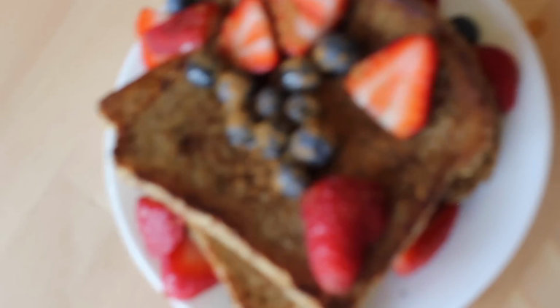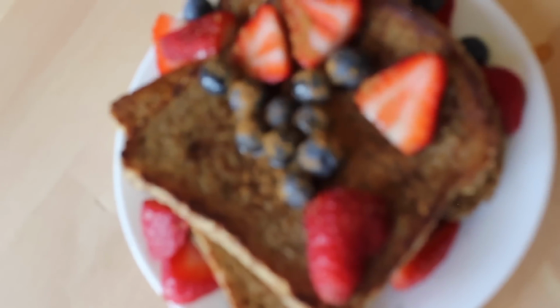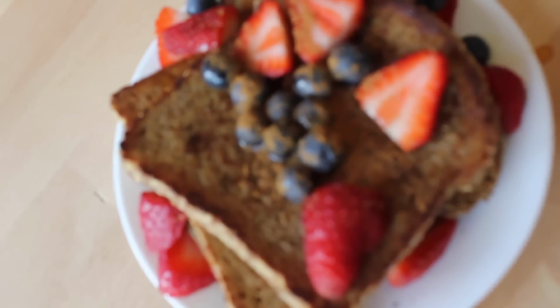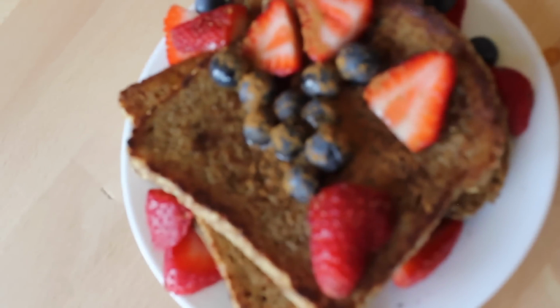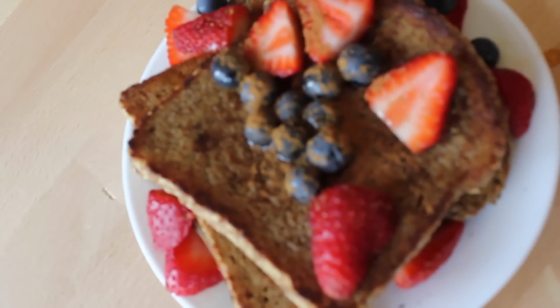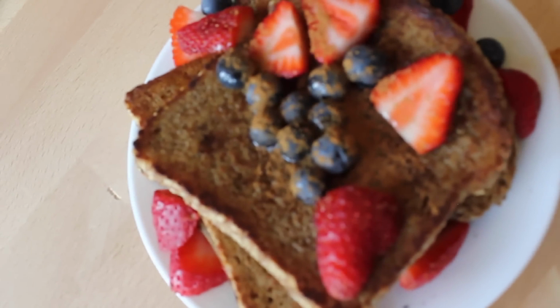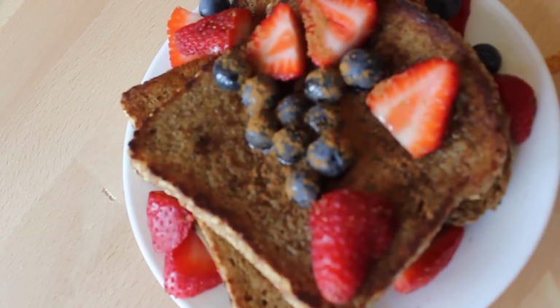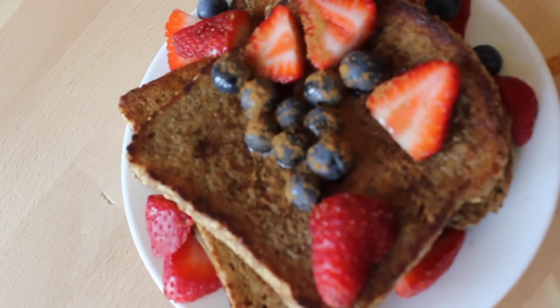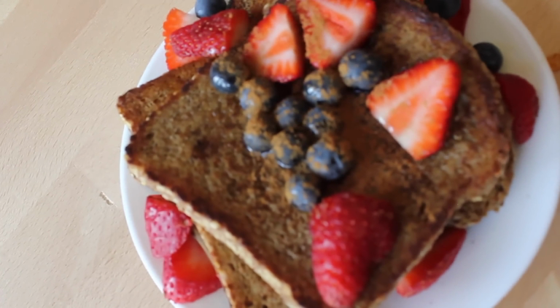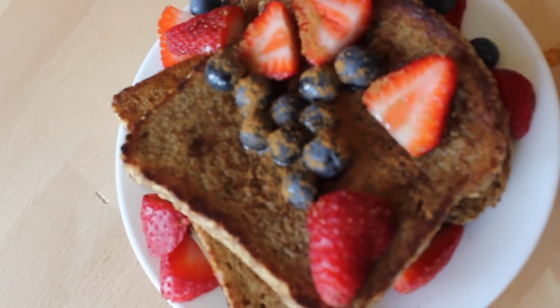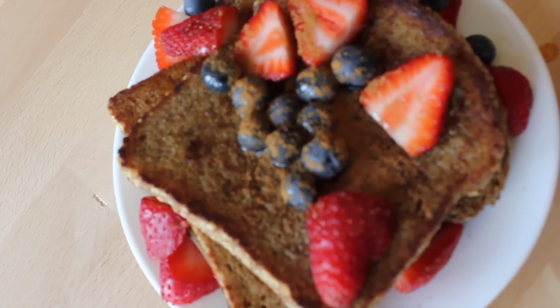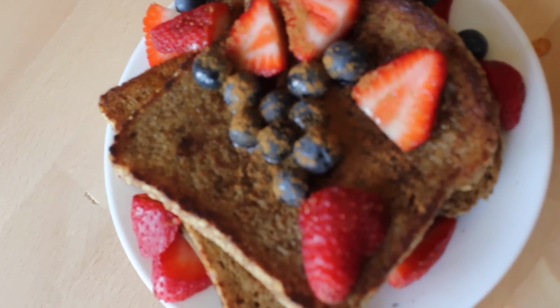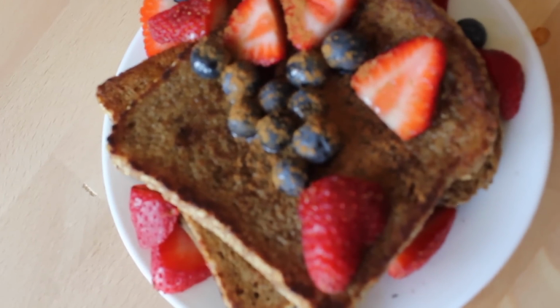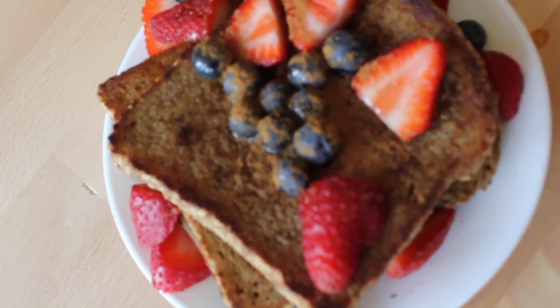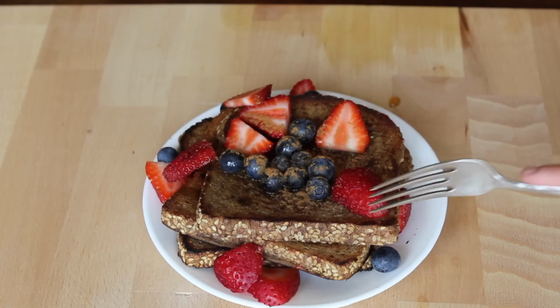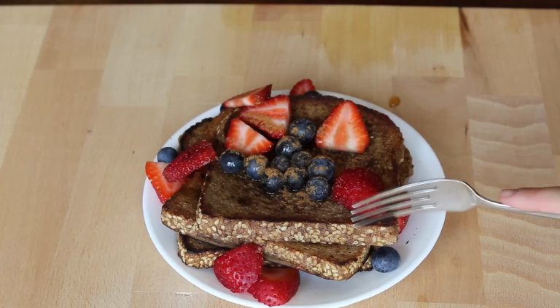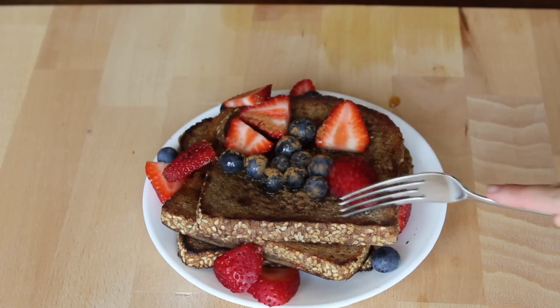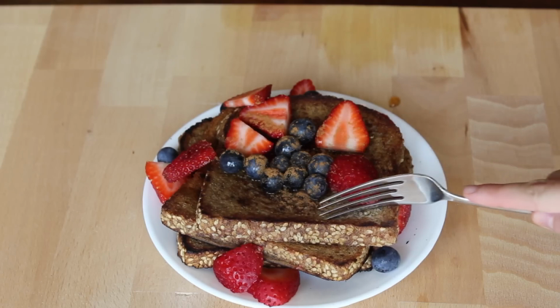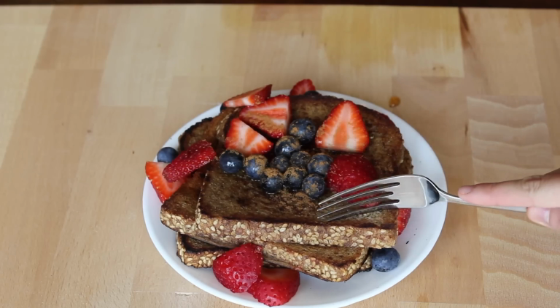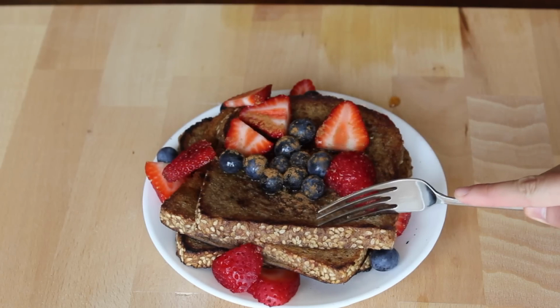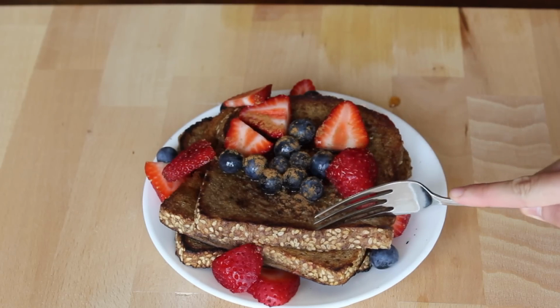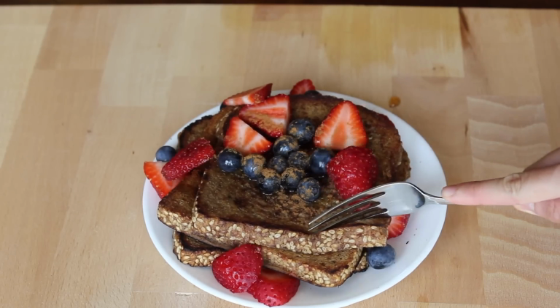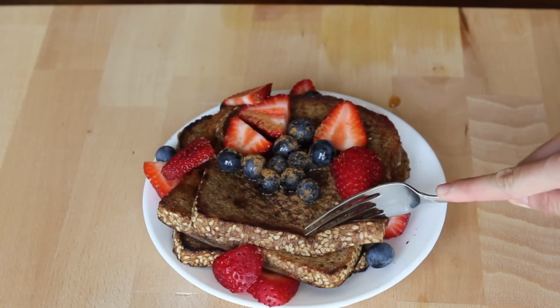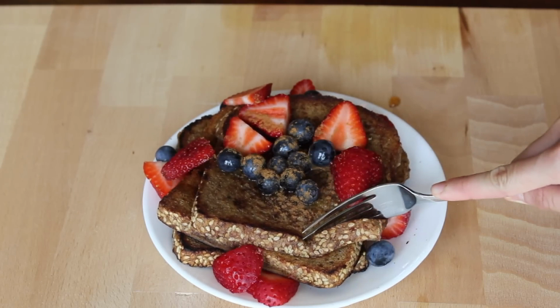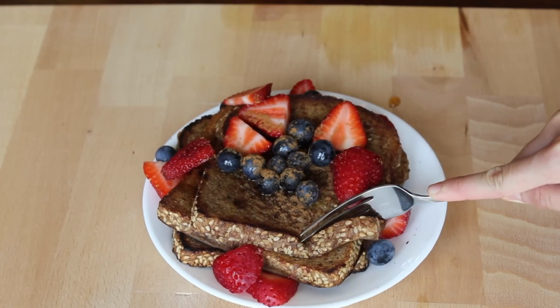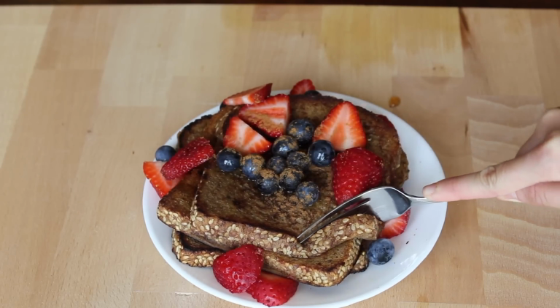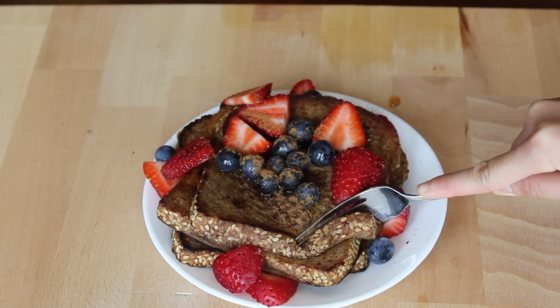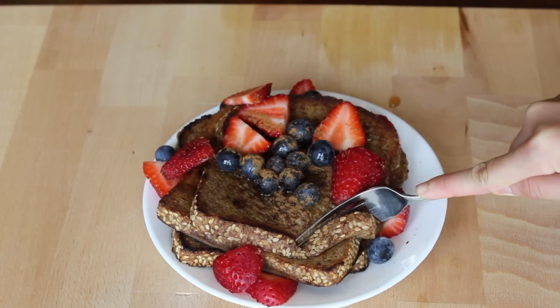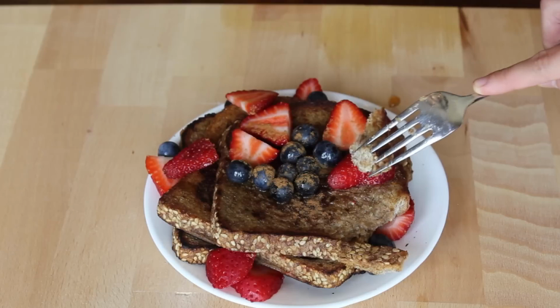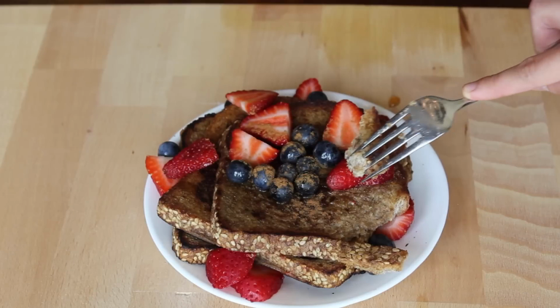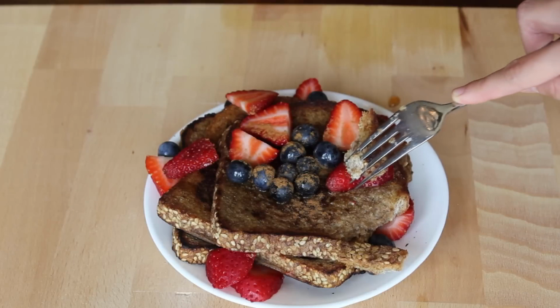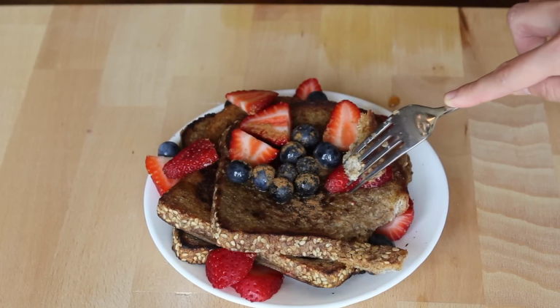And now you are ready to enjoy your French toast. I hope you like this video — see you next time!